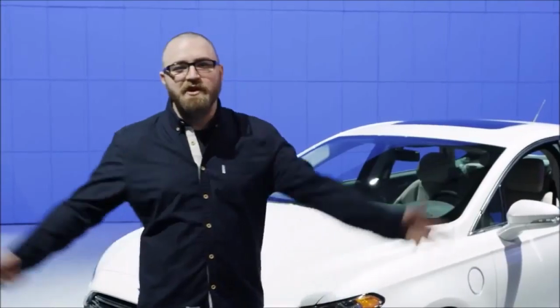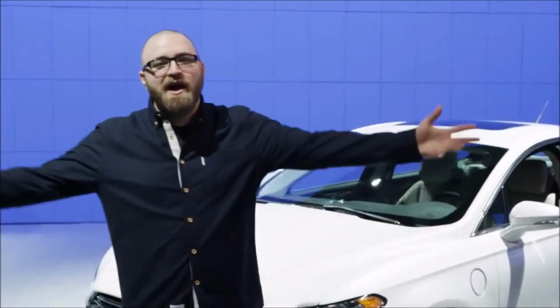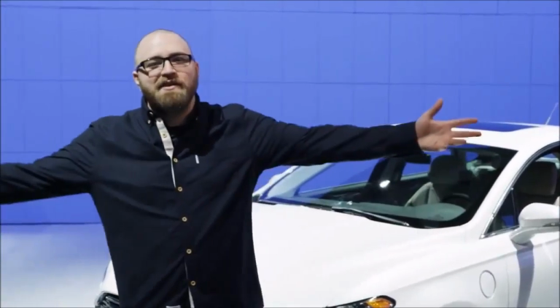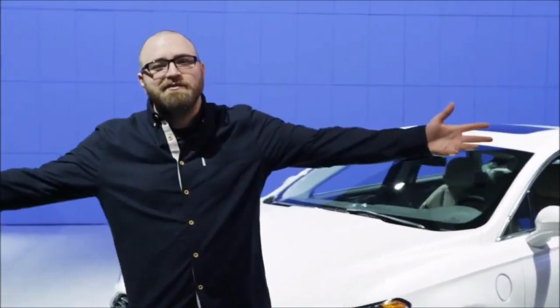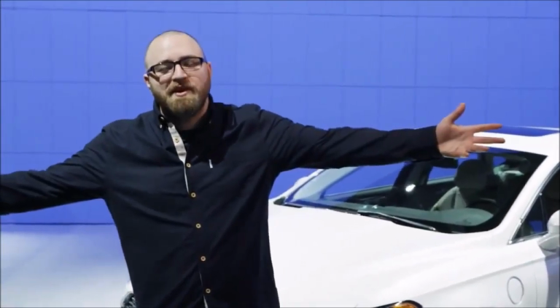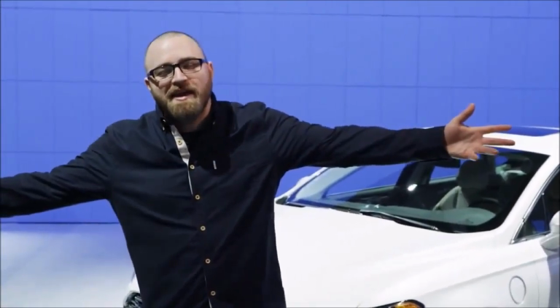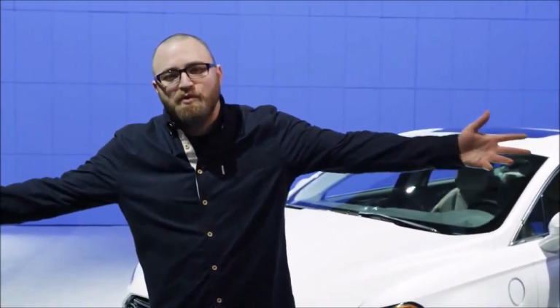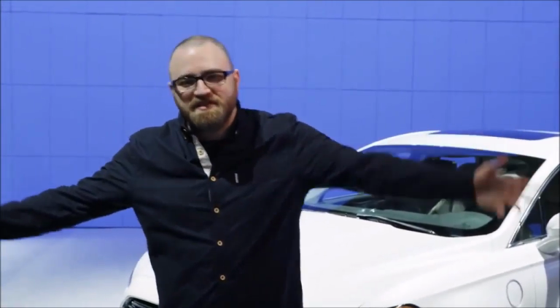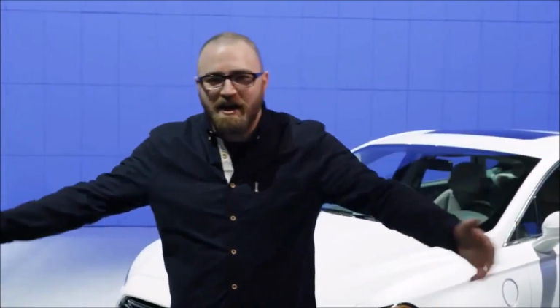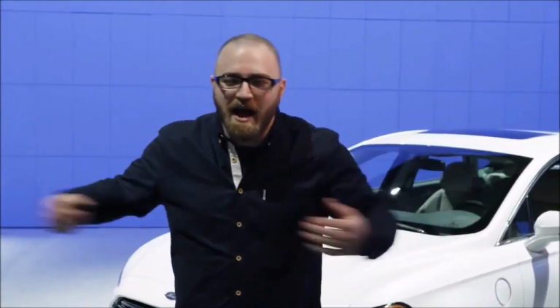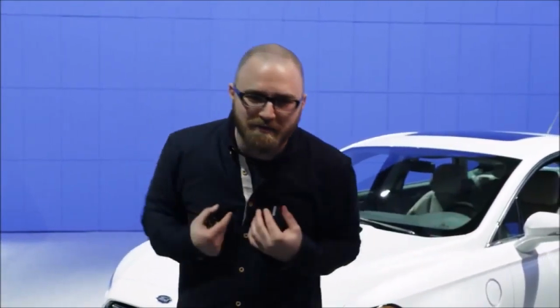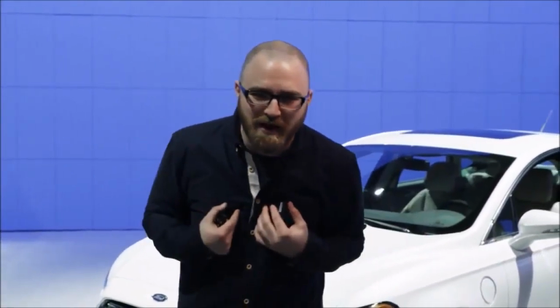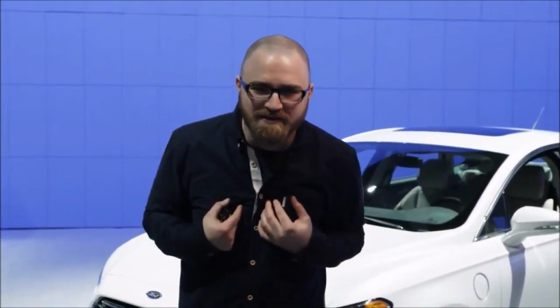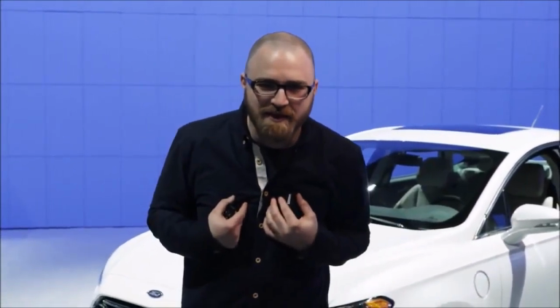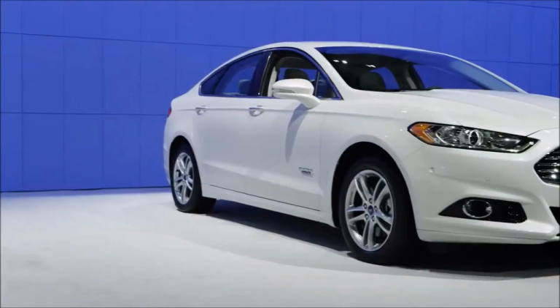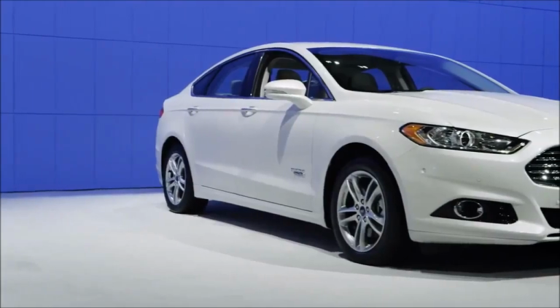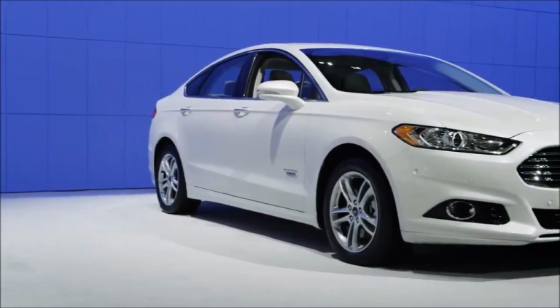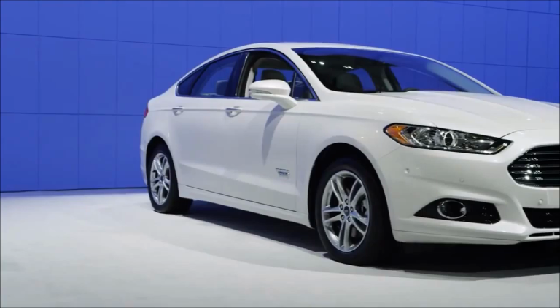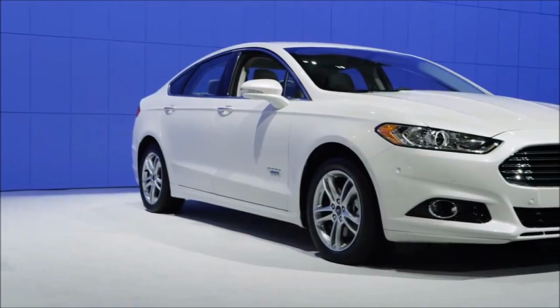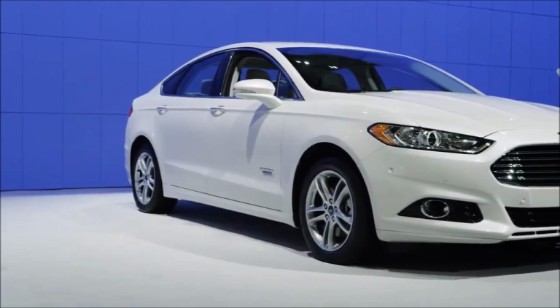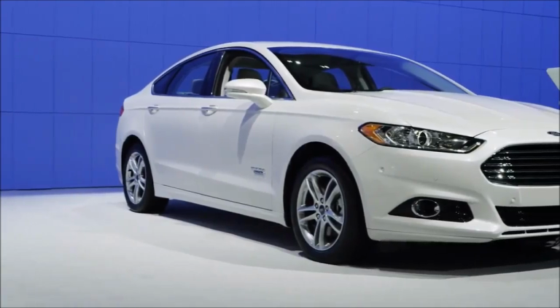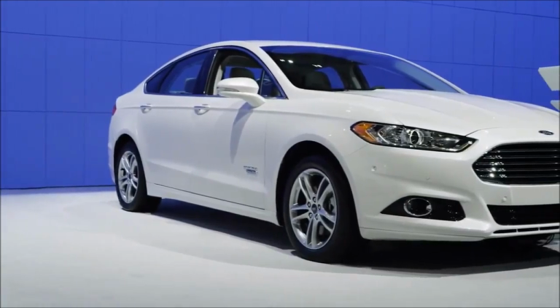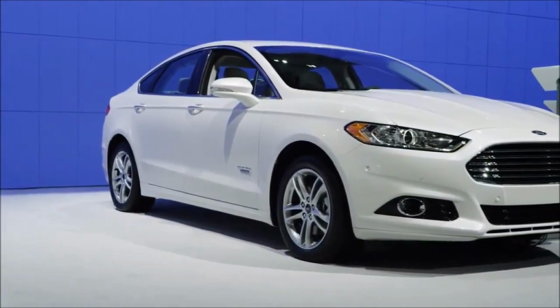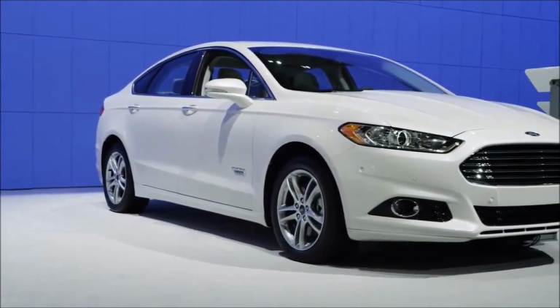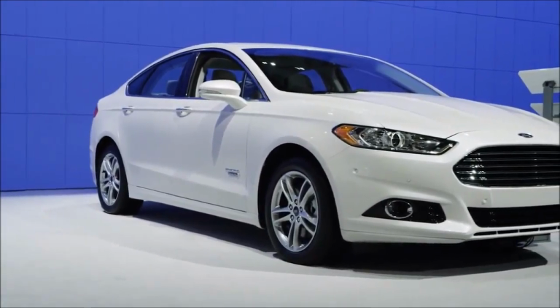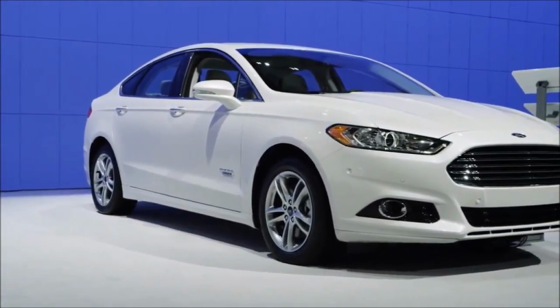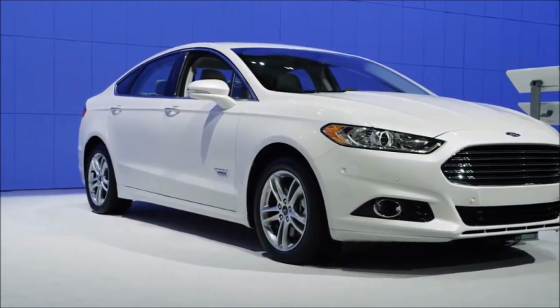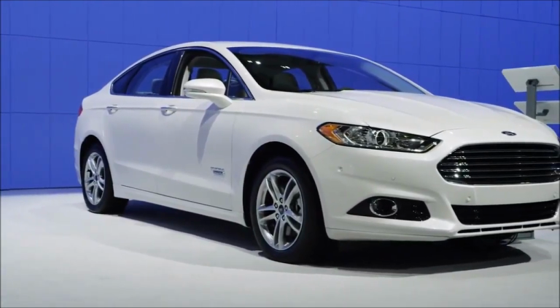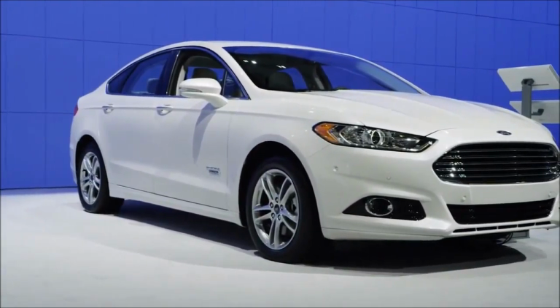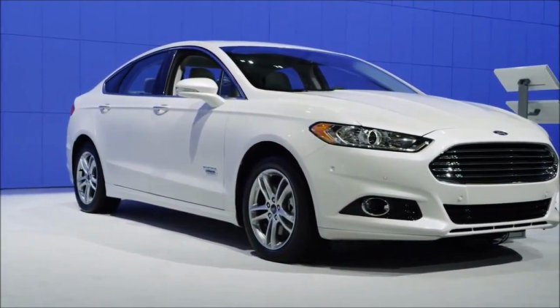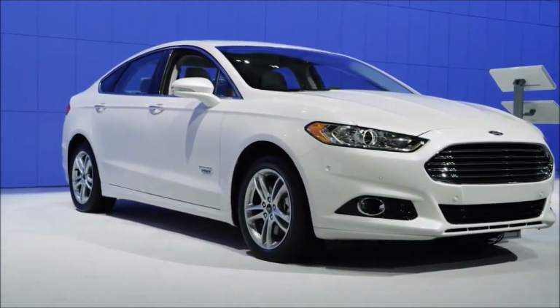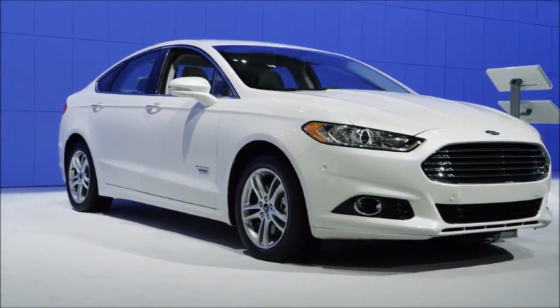So there you have it. We came, we saw, I unboxed the new 2015 Ford Fusion. Thank you very much for watching.